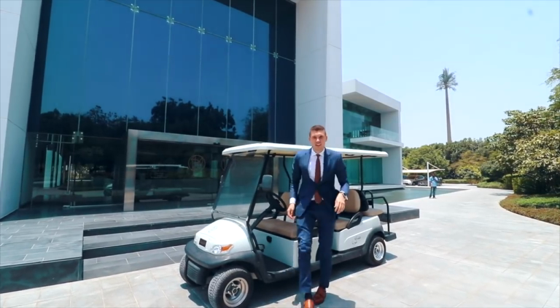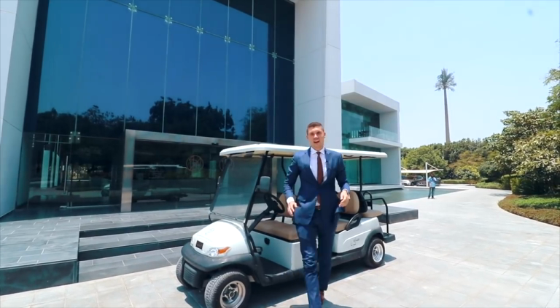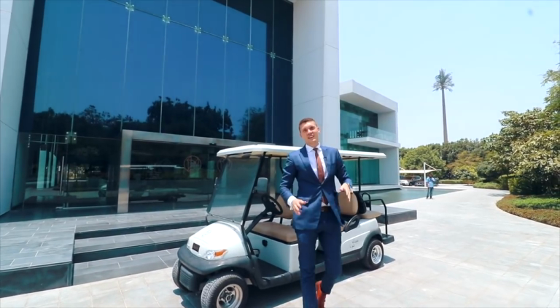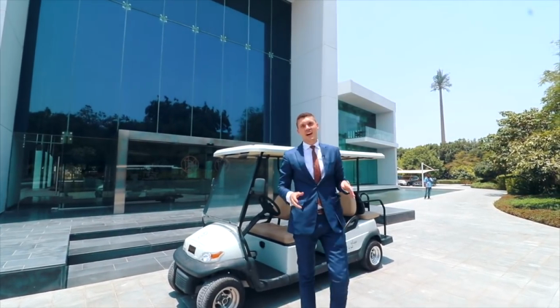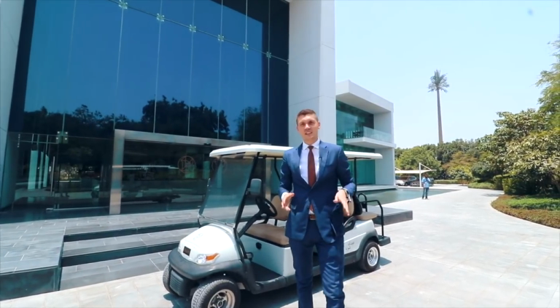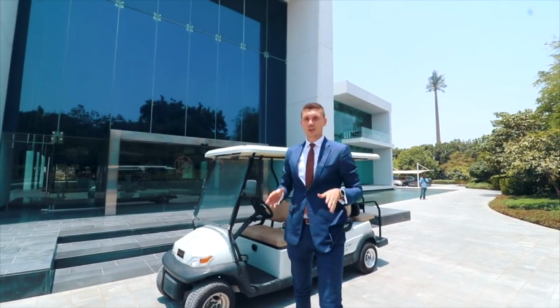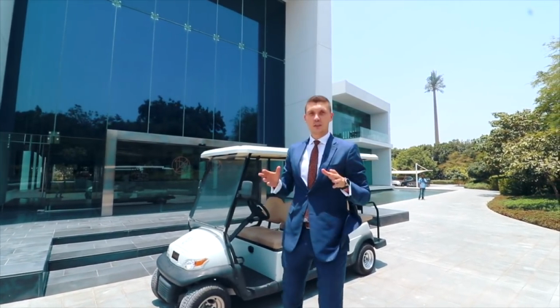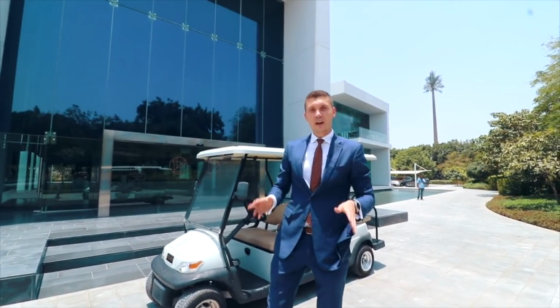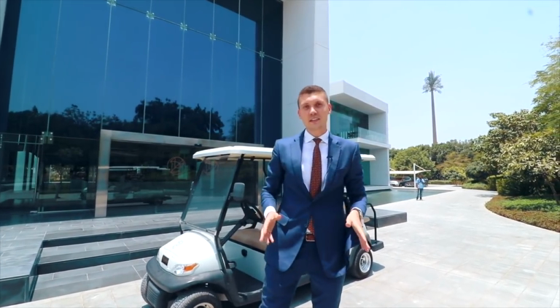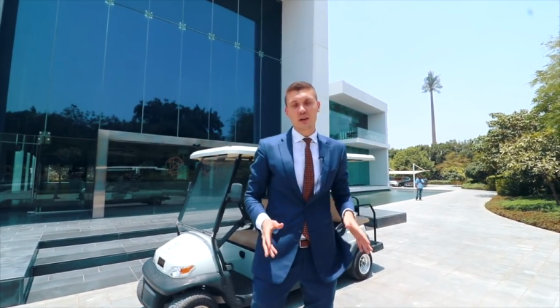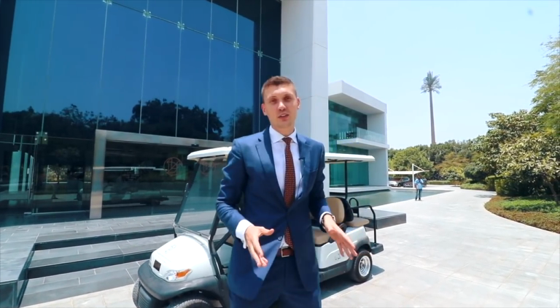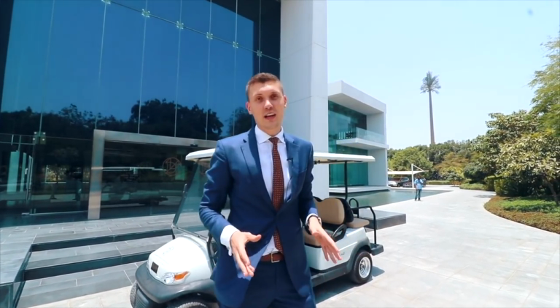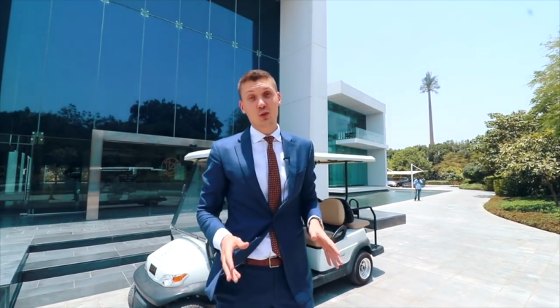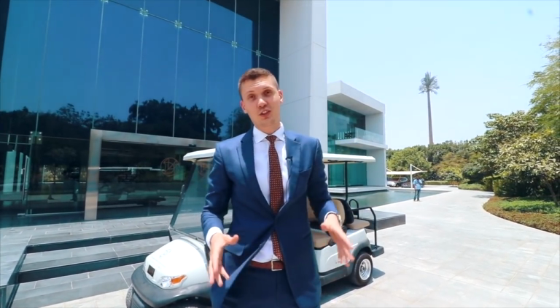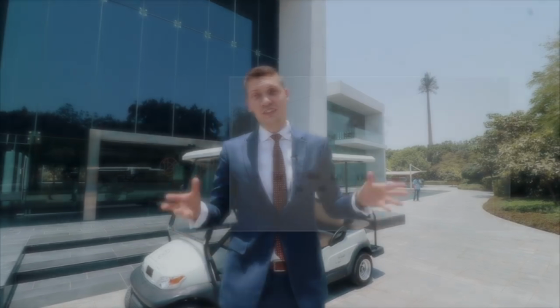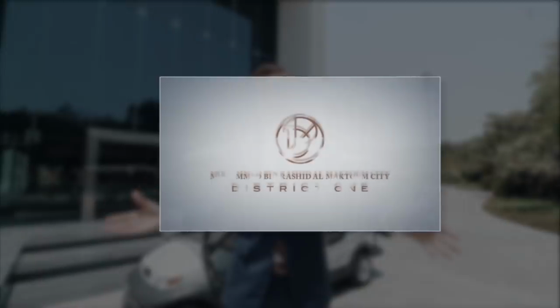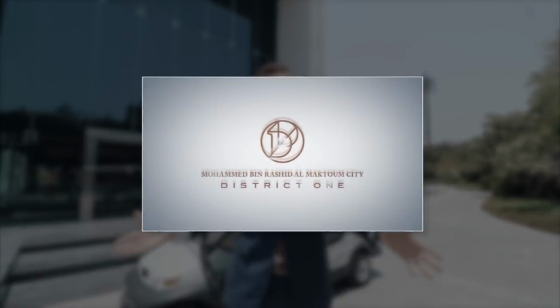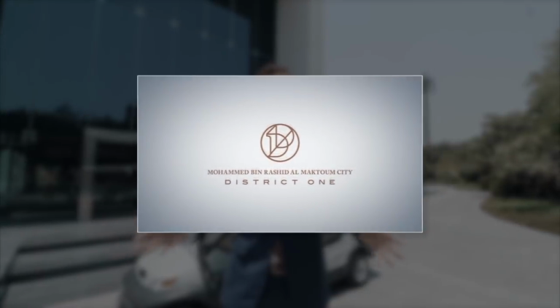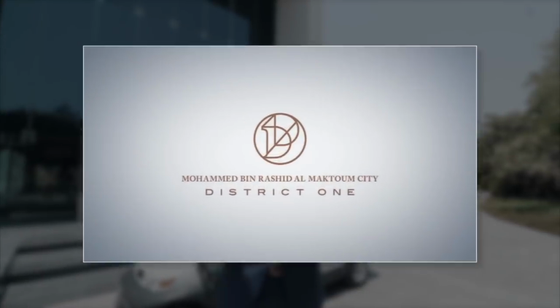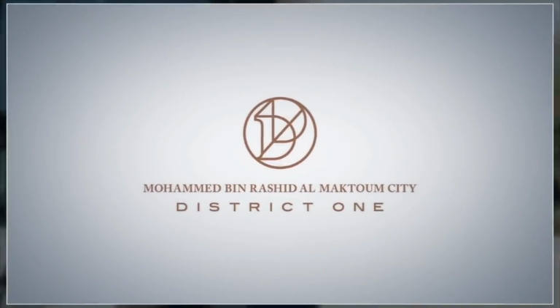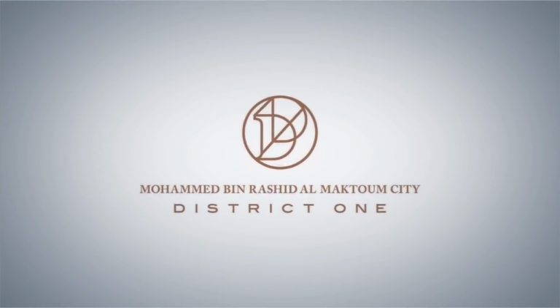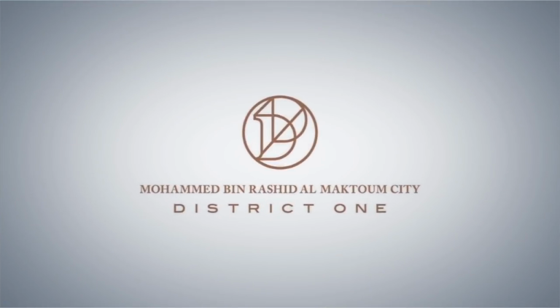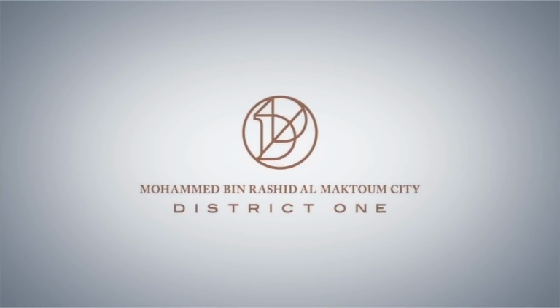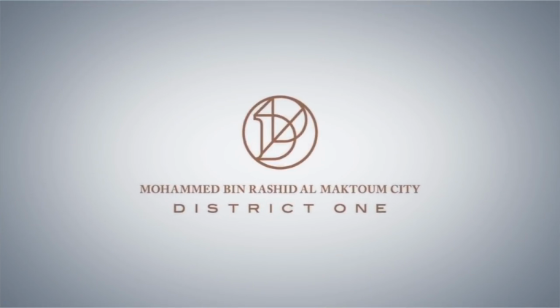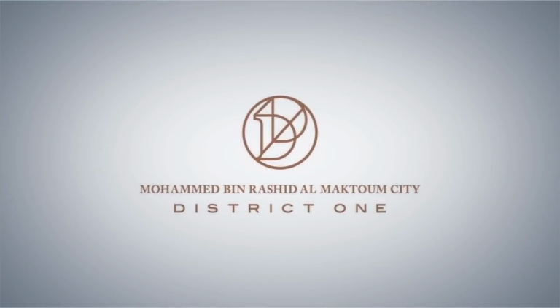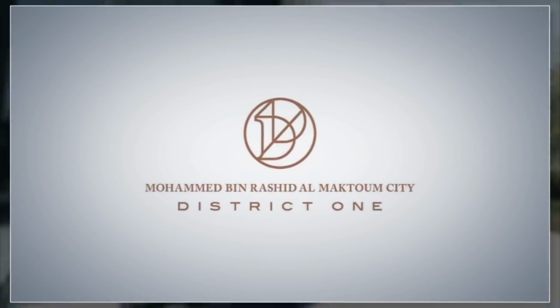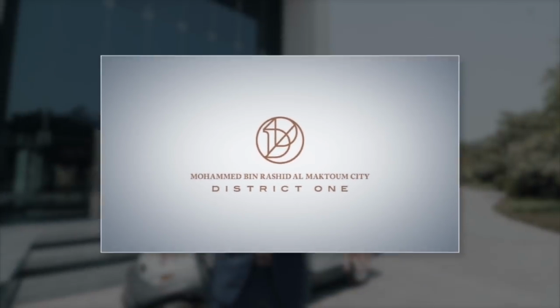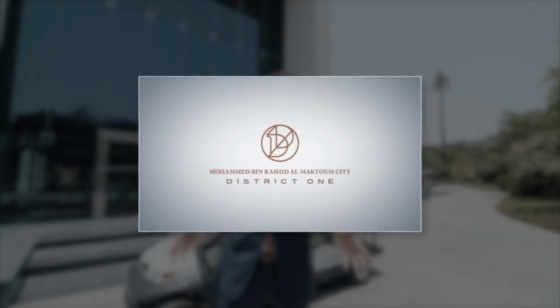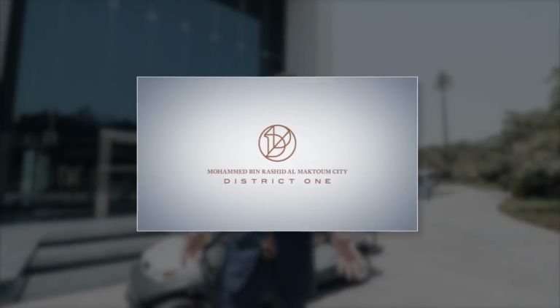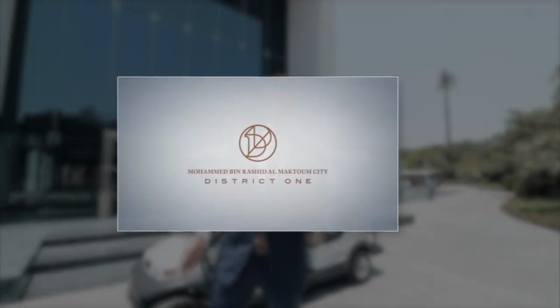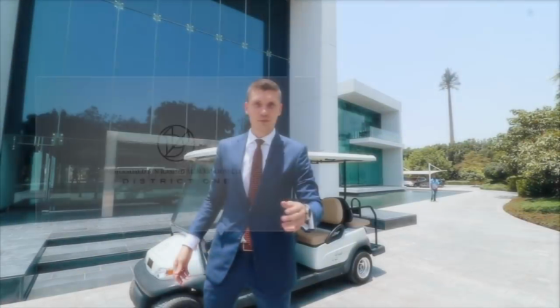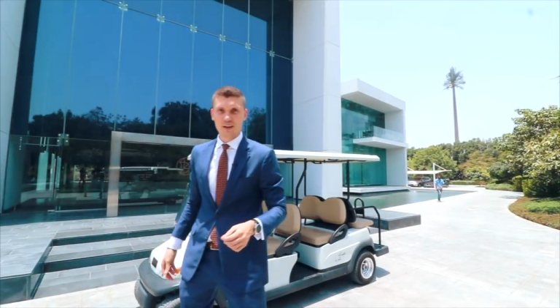Hi, I received a lot of inquiries about the project District 1, and today I want to give you a full overview of this community. Please follow me.